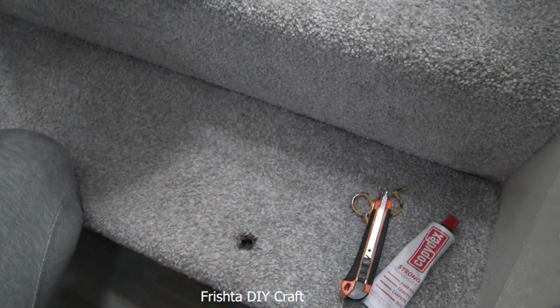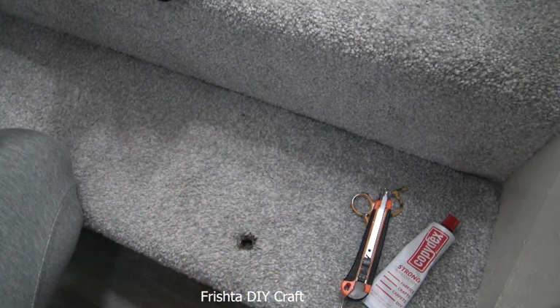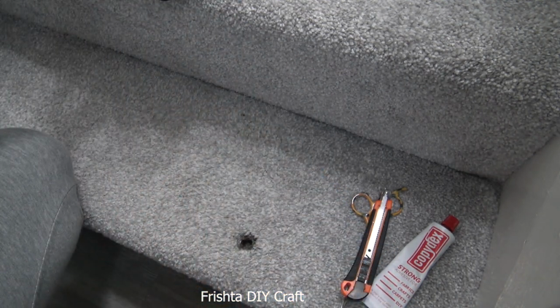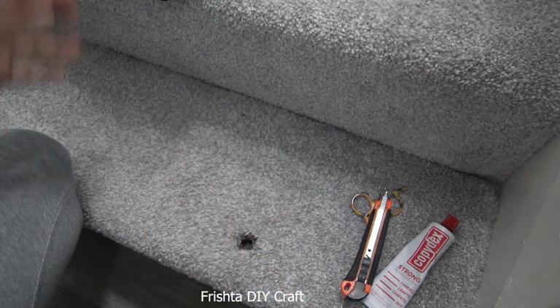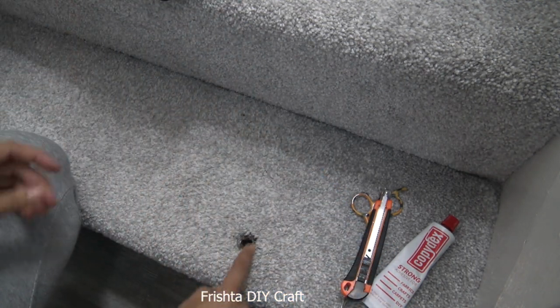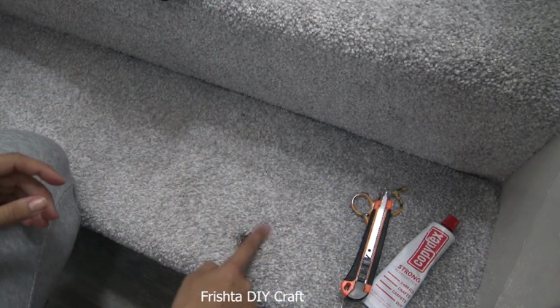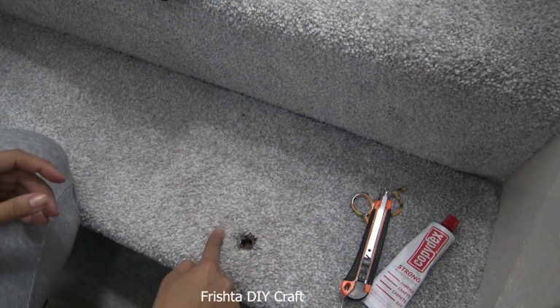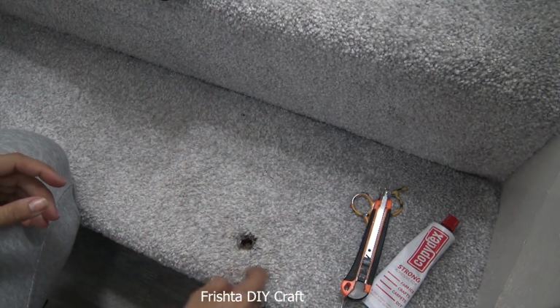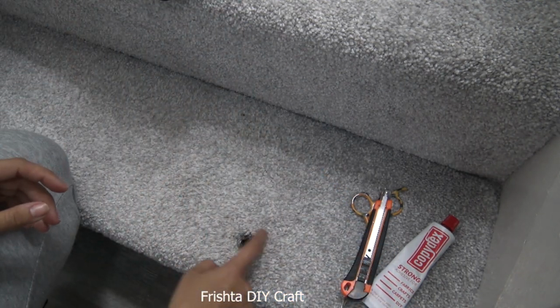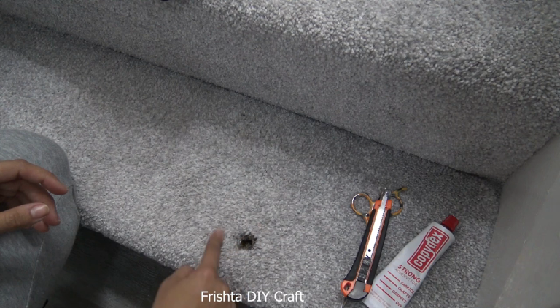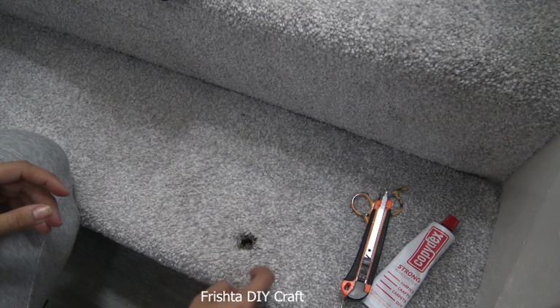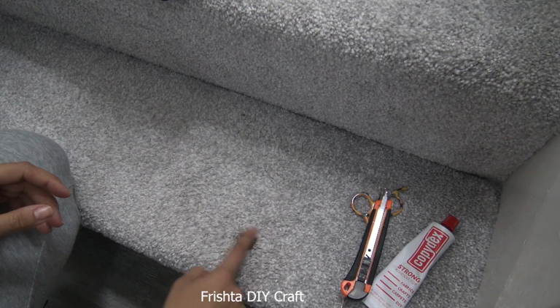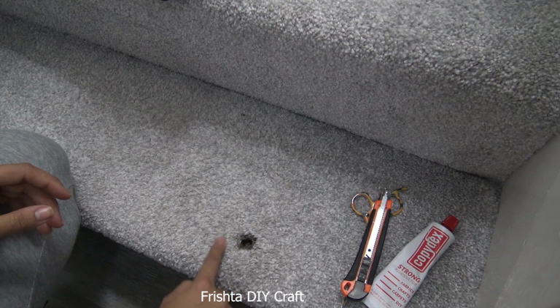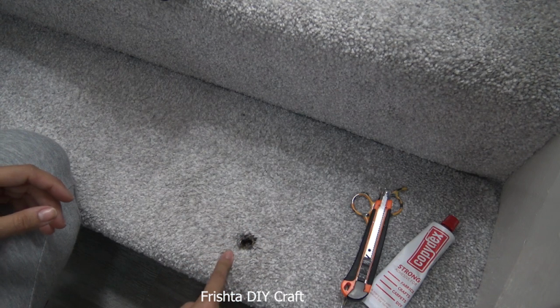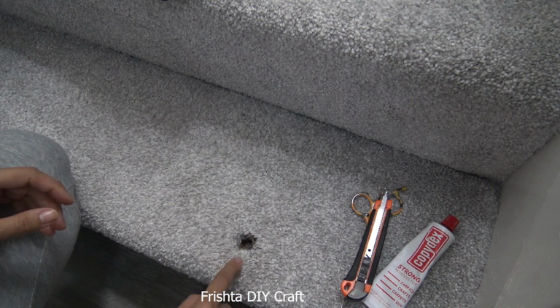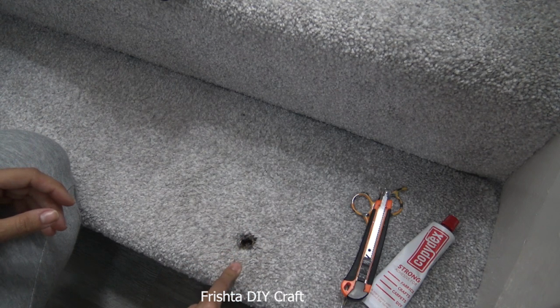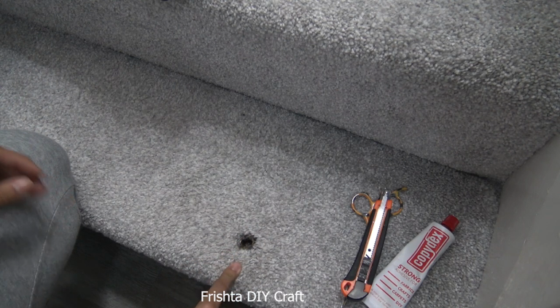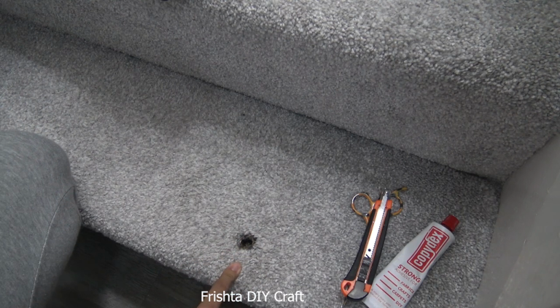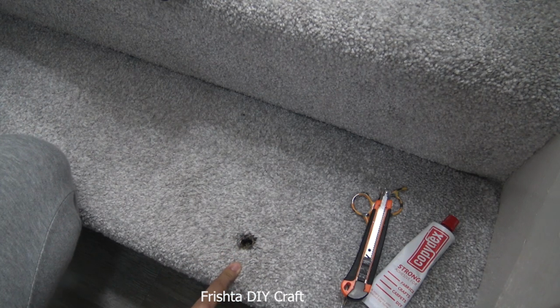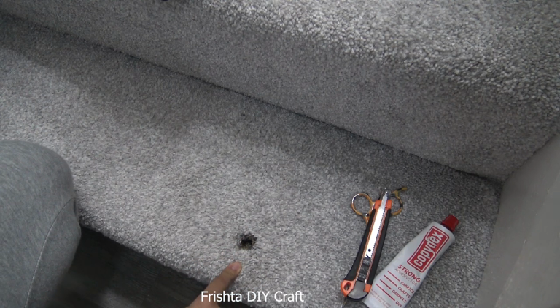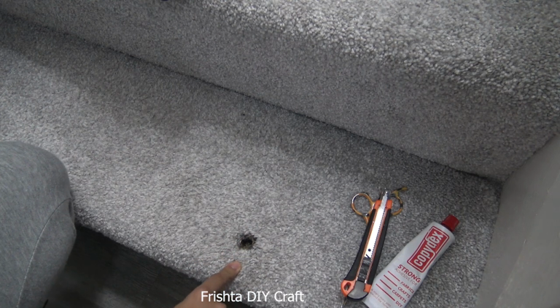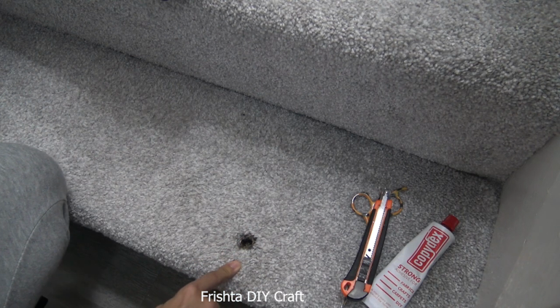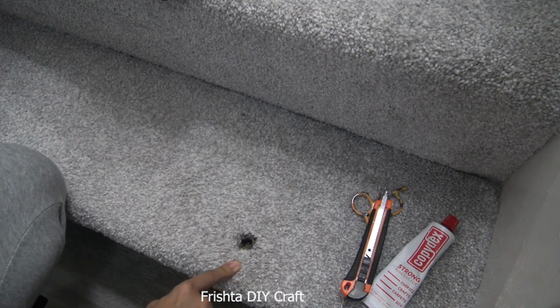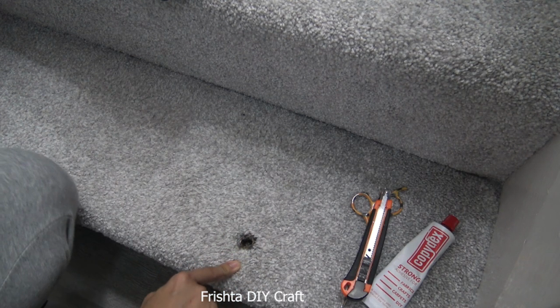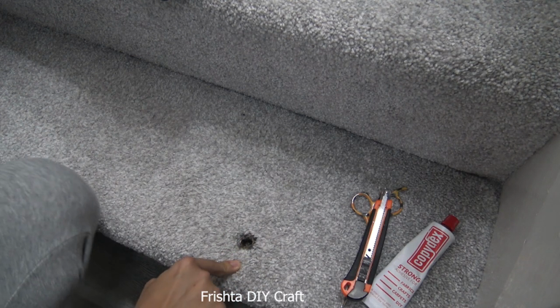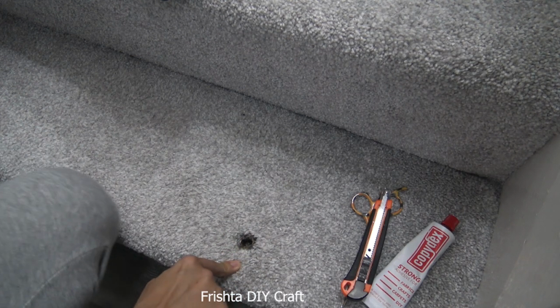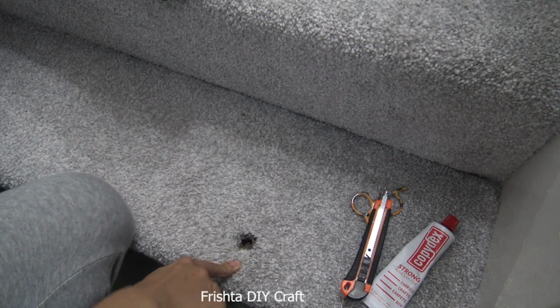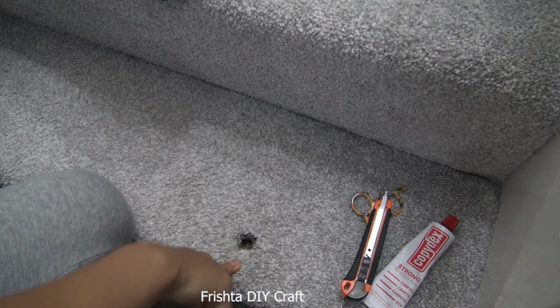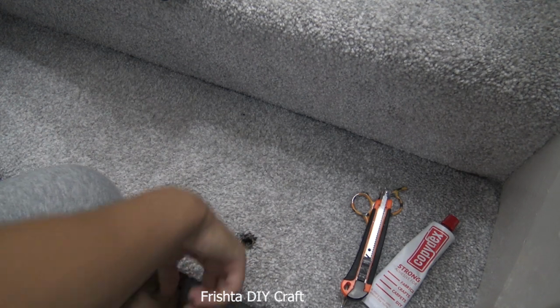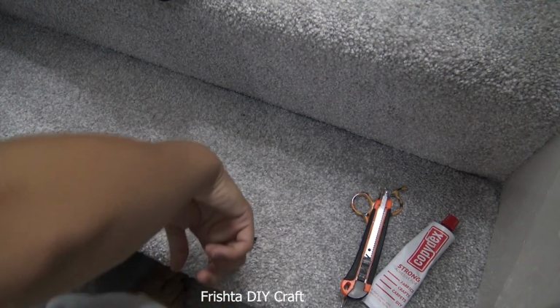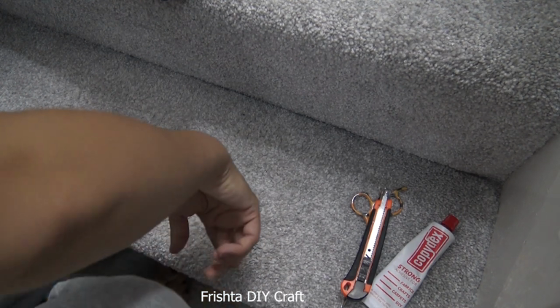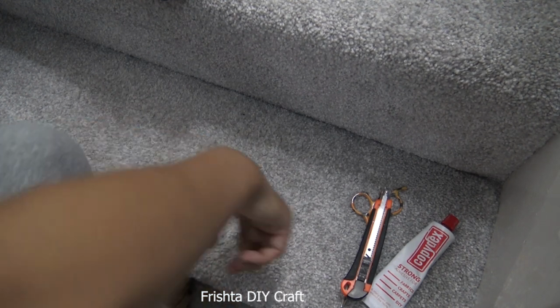I'm just going to go ahead with the cutter and cut around the burn mark, and then I'll show you guys afterwards.